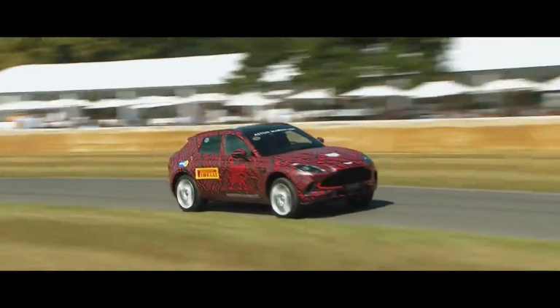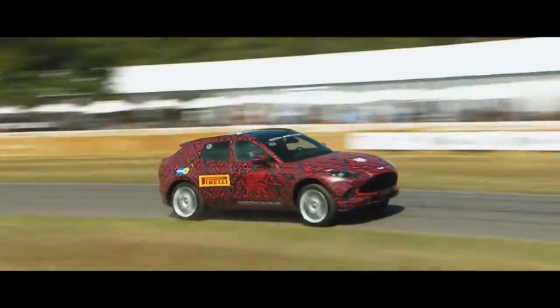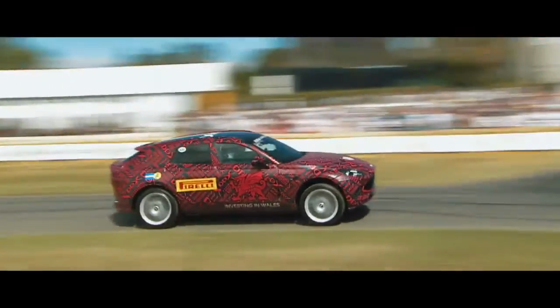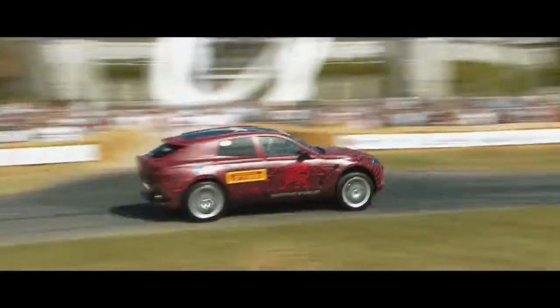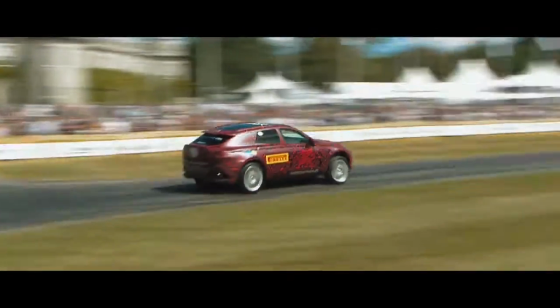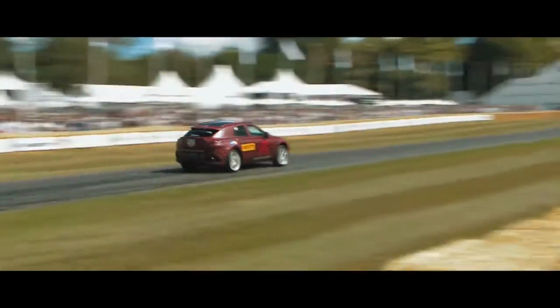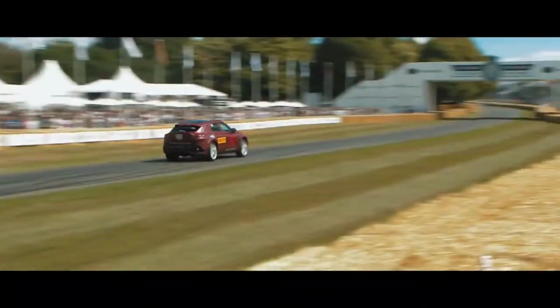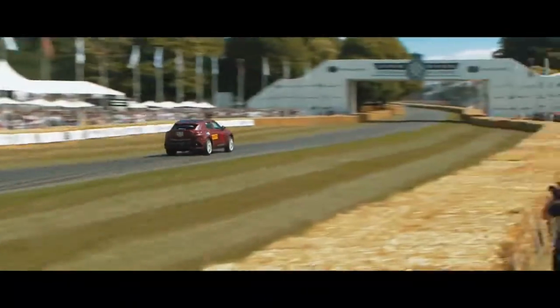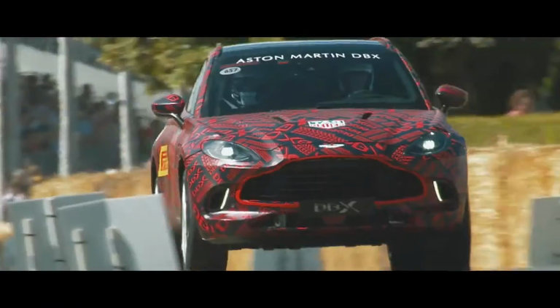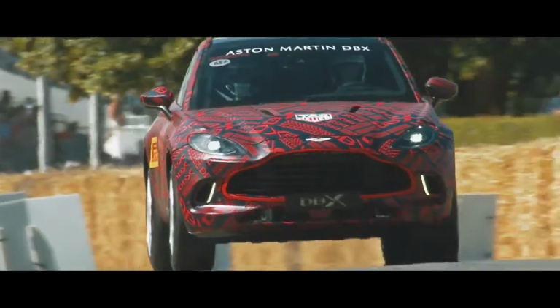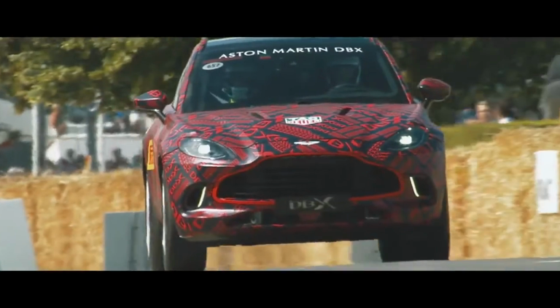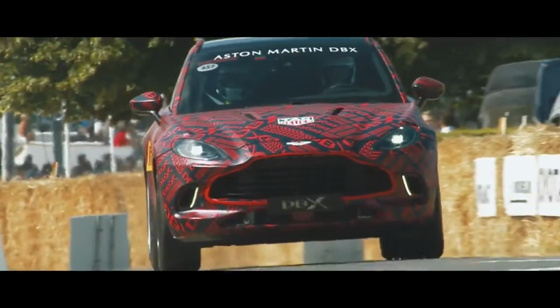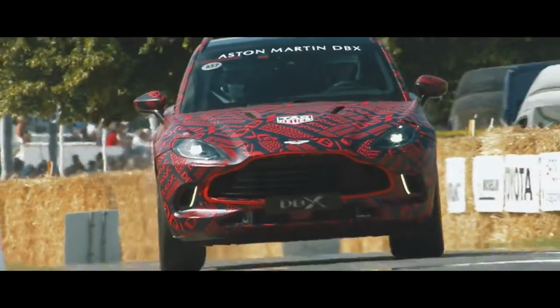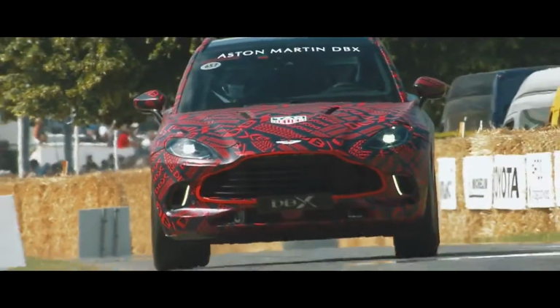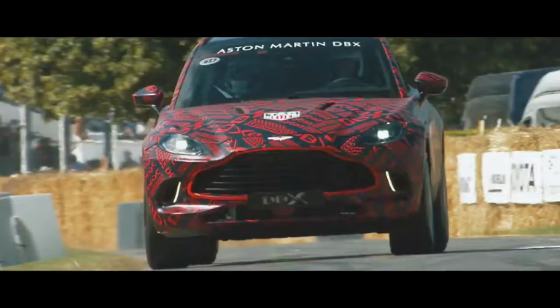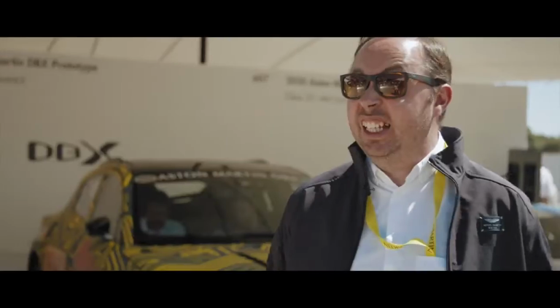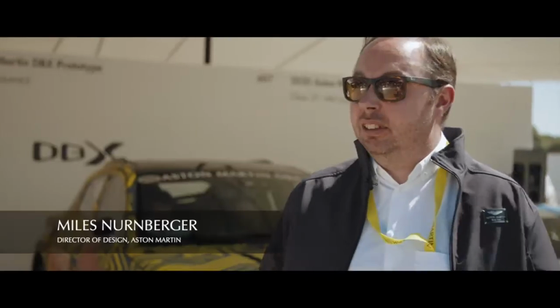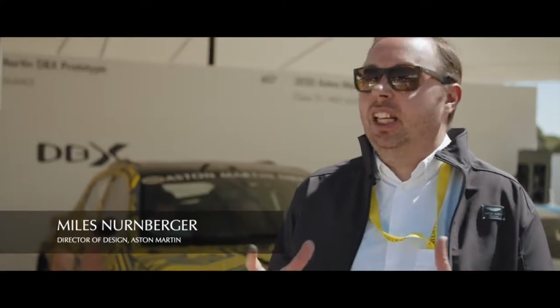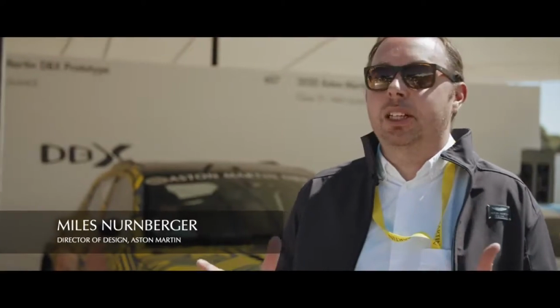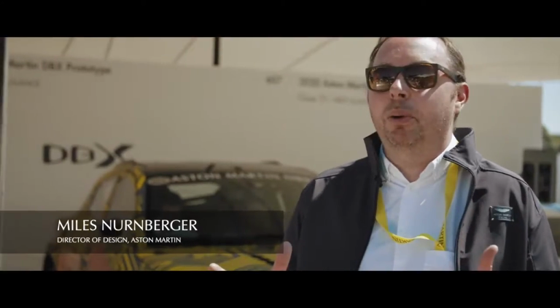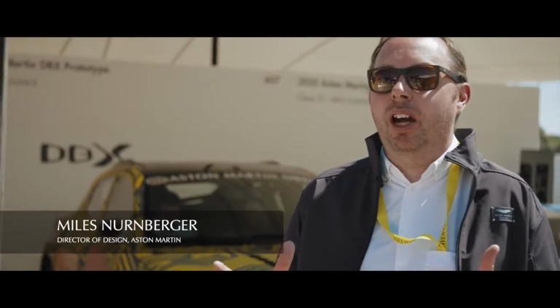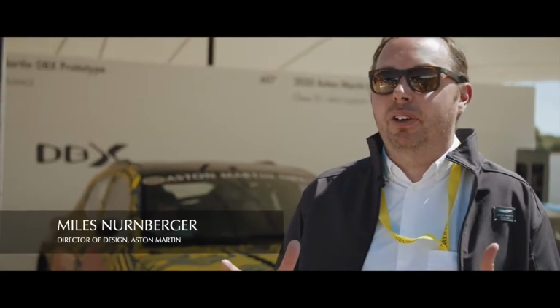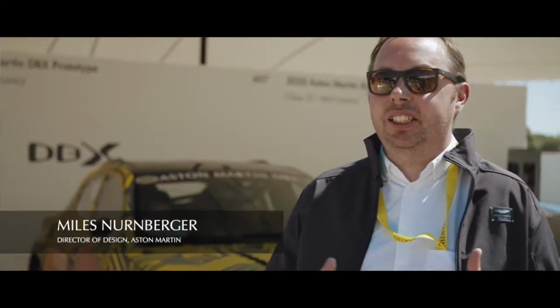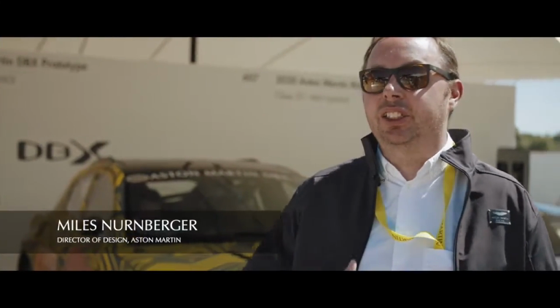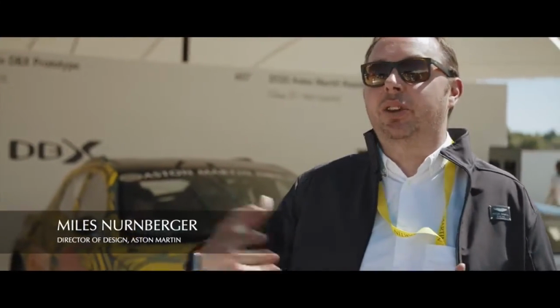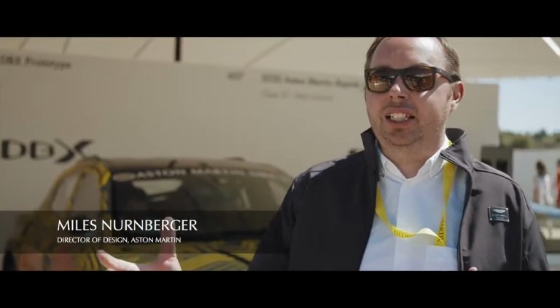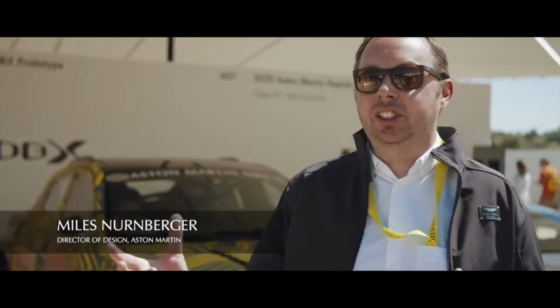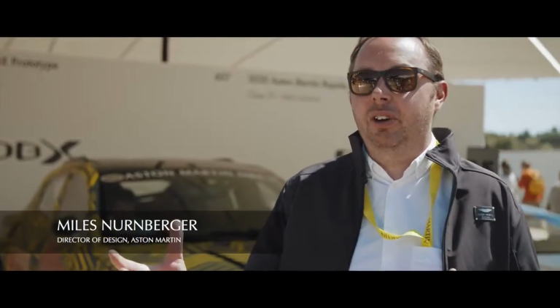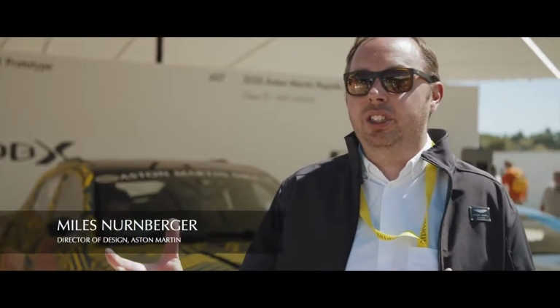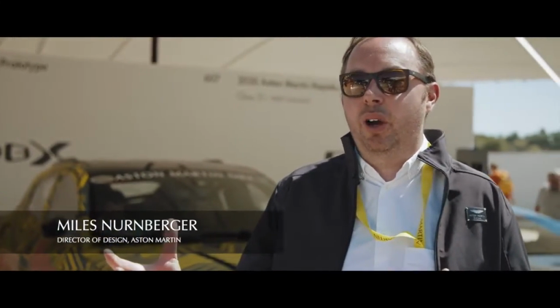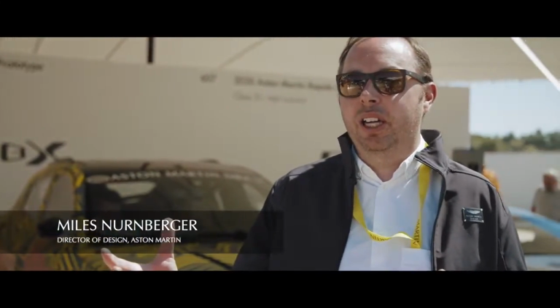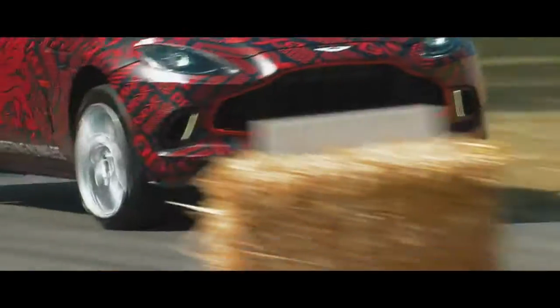It's important for the DBX to run up the hill today to show the world it is such an important car for Aston, and to show that next generation of where we're going.